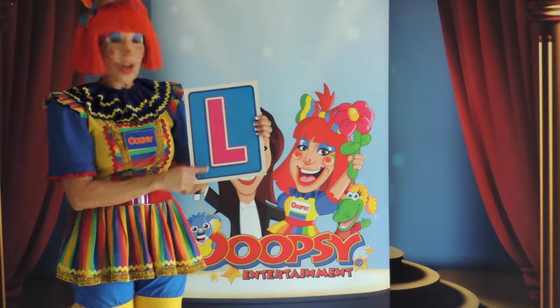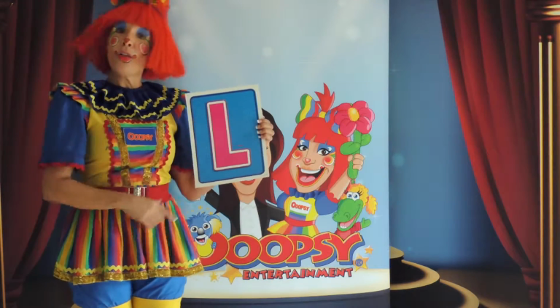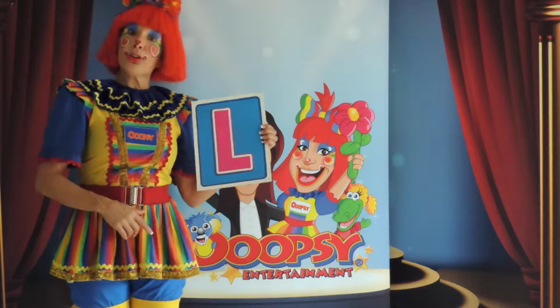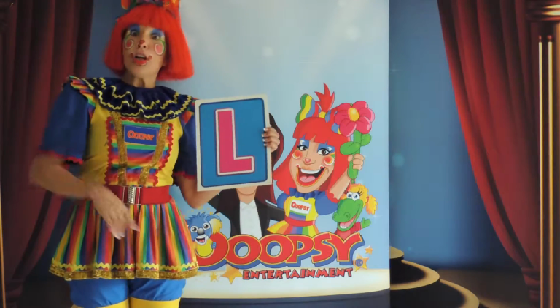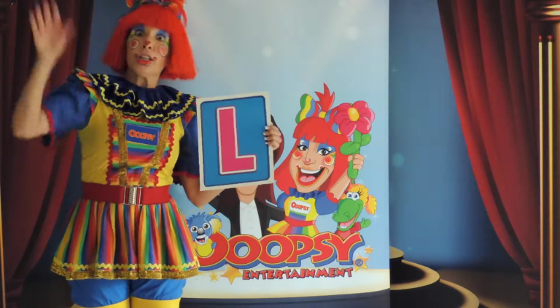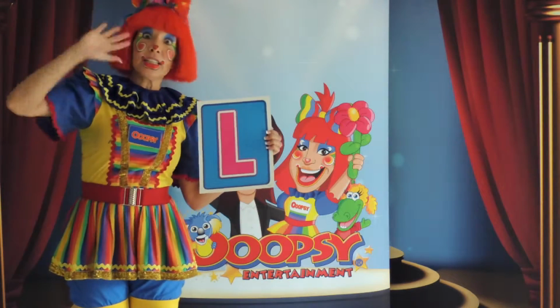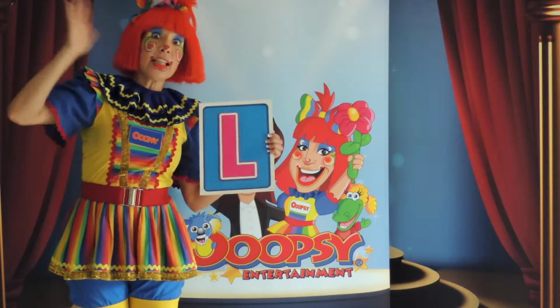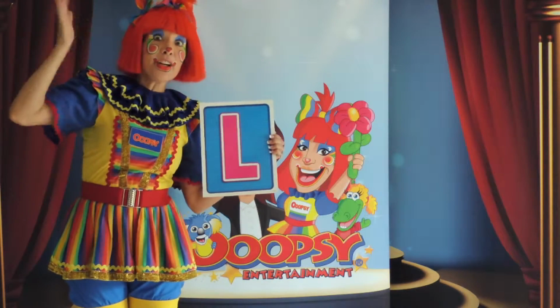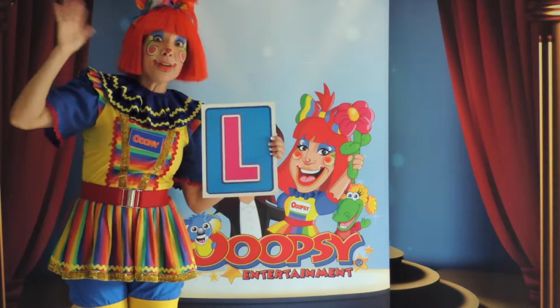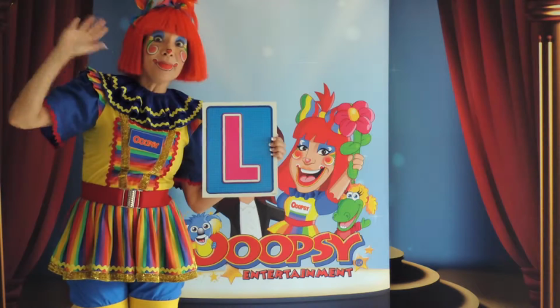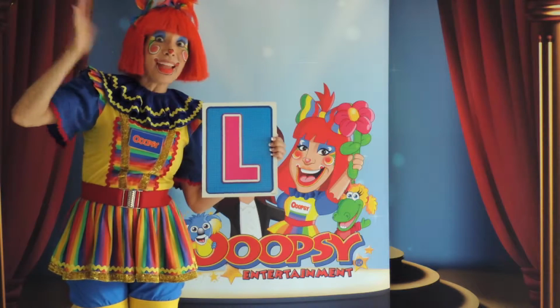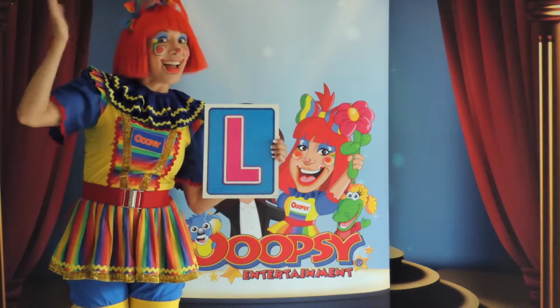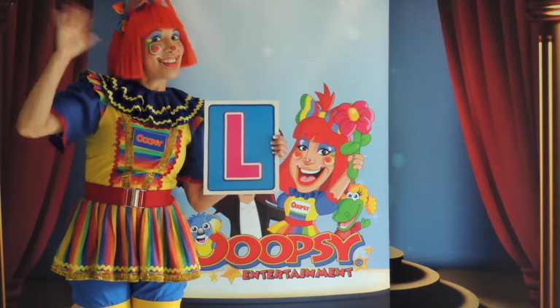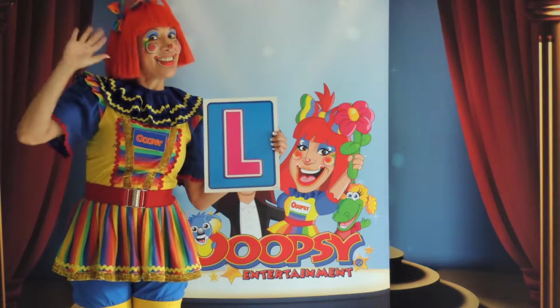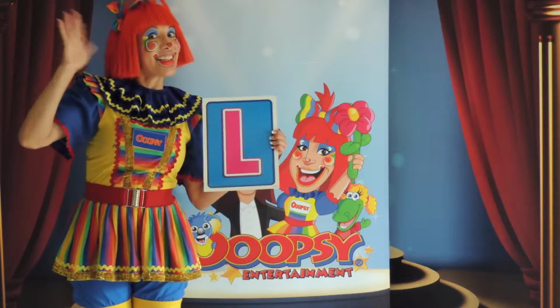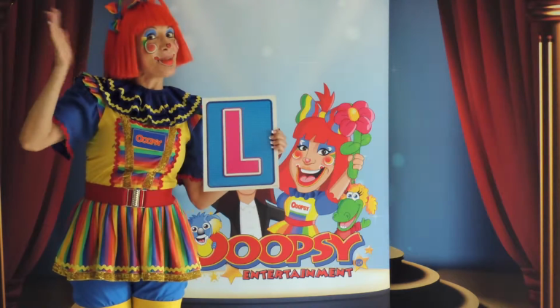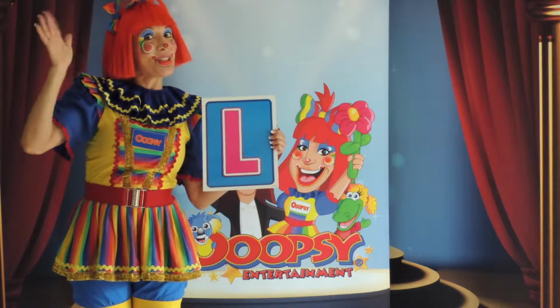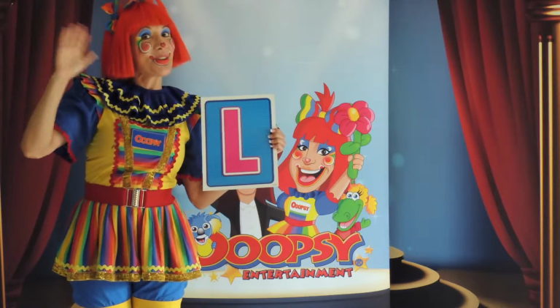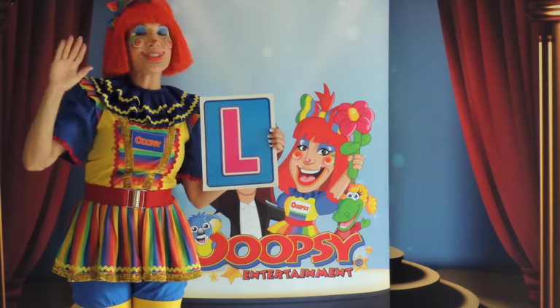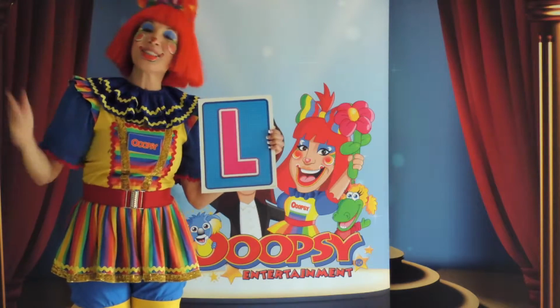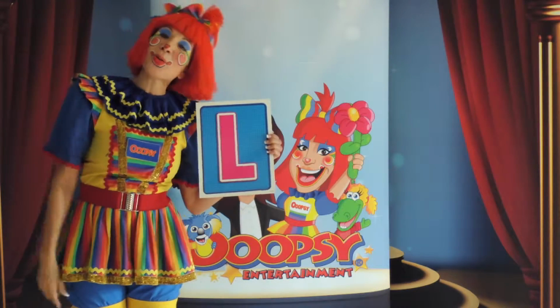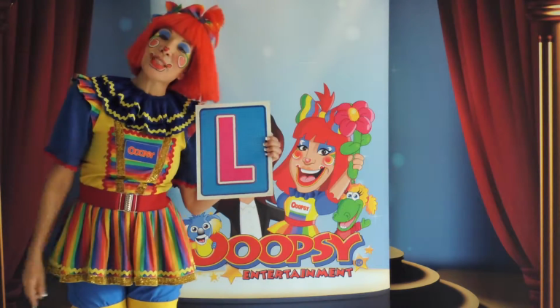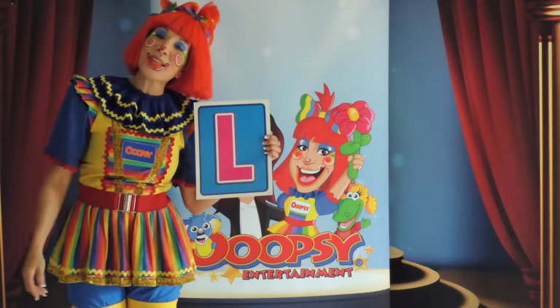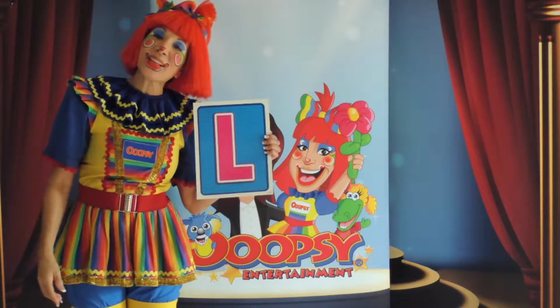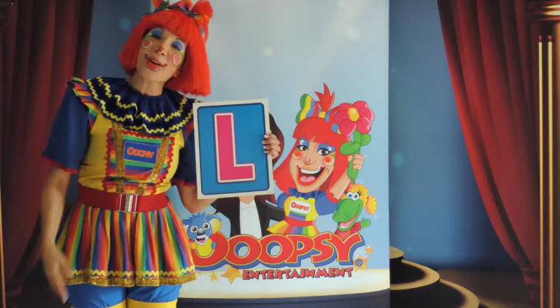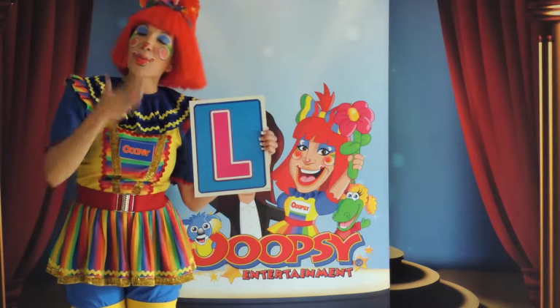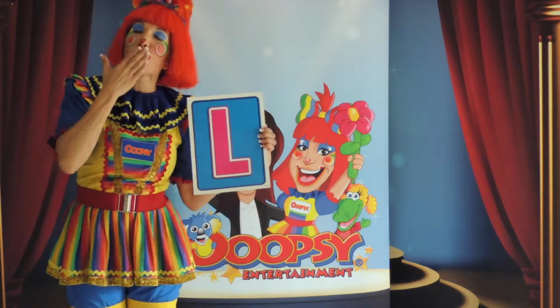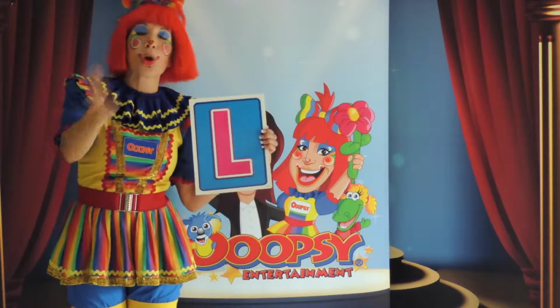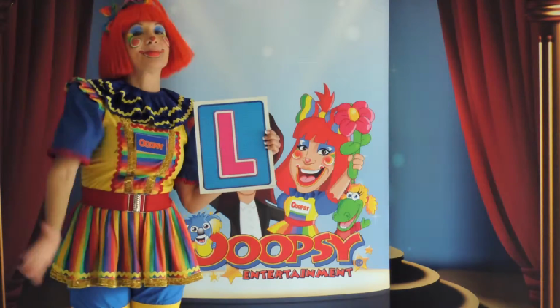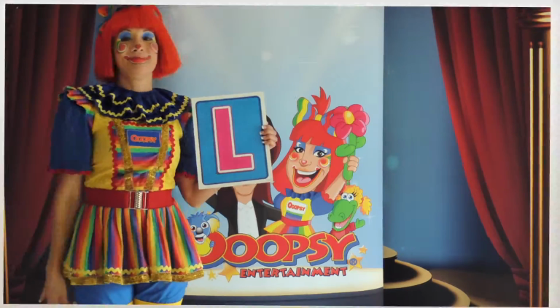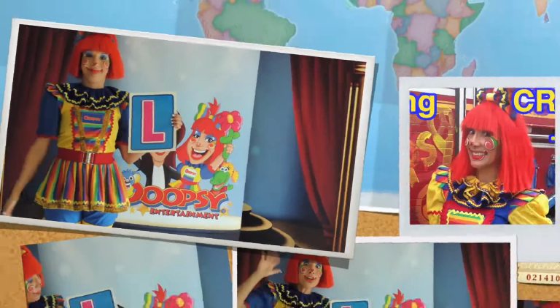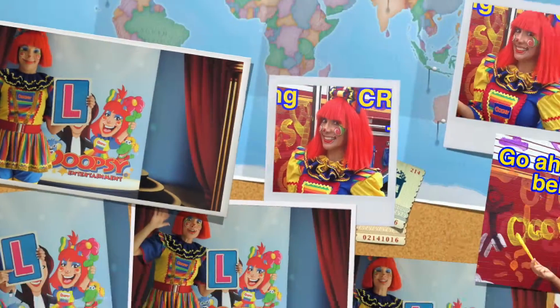See you later, I'll see you the next time, boys and girls. This is Oopsie the Wonder Clown. Yay!